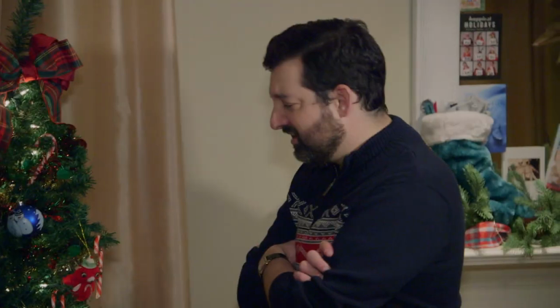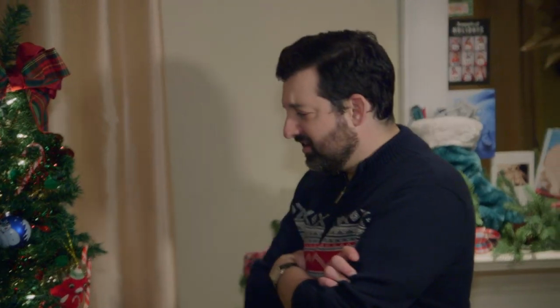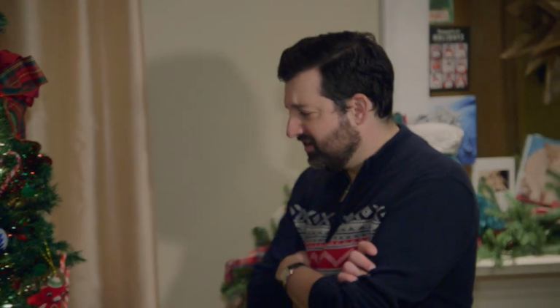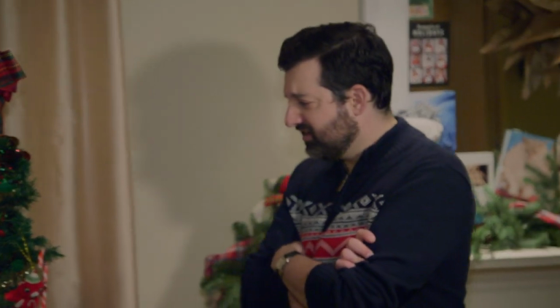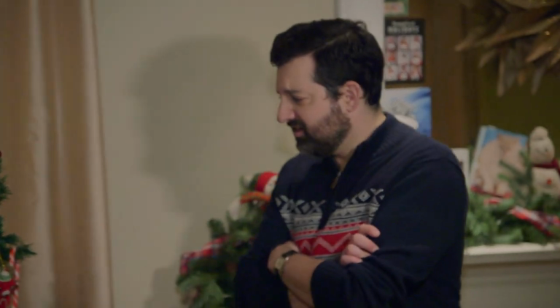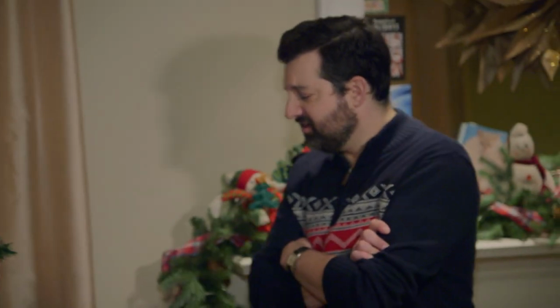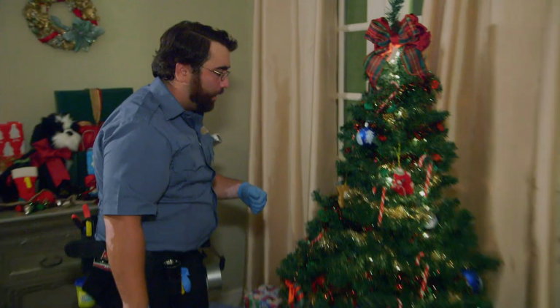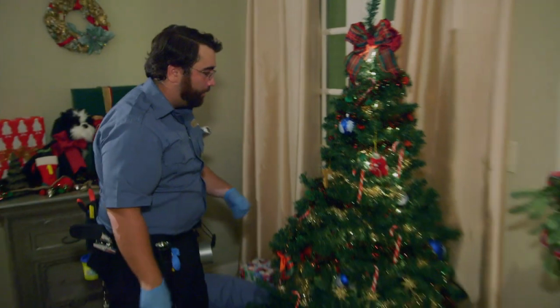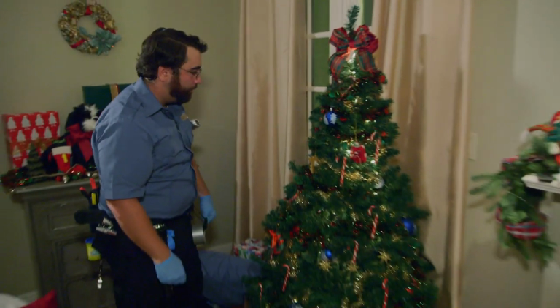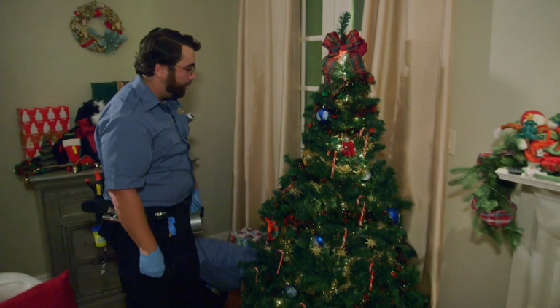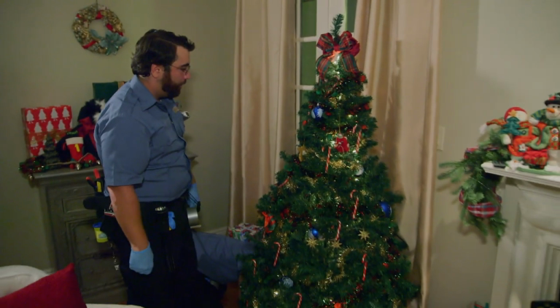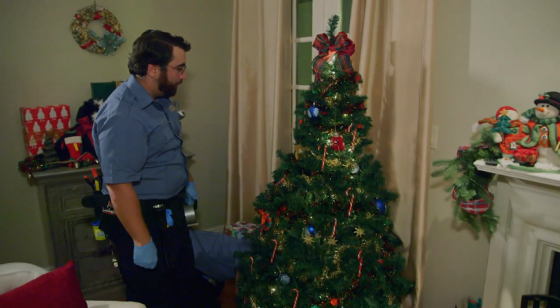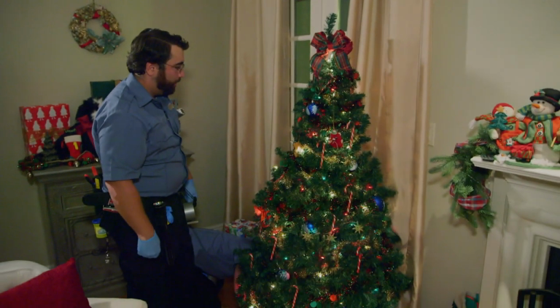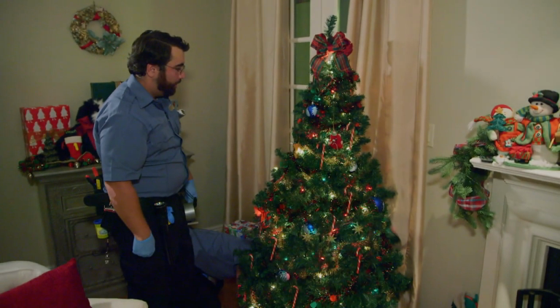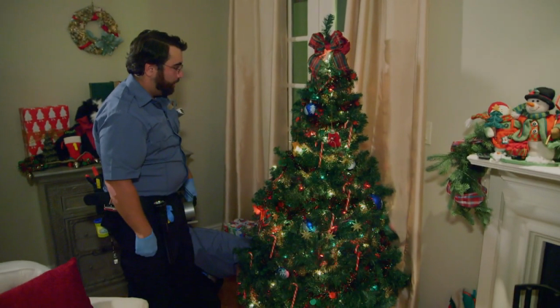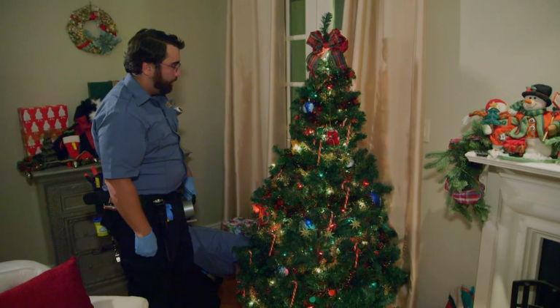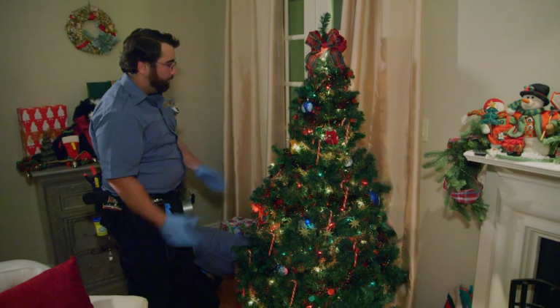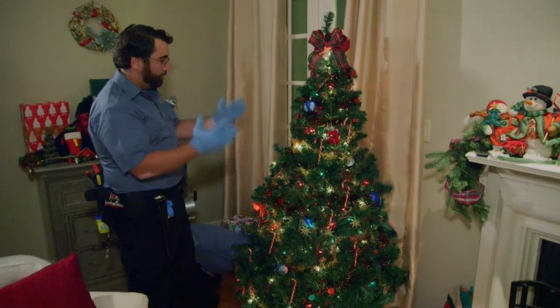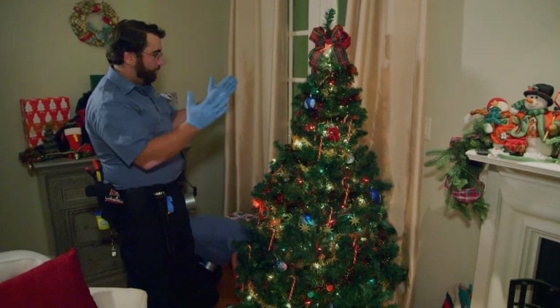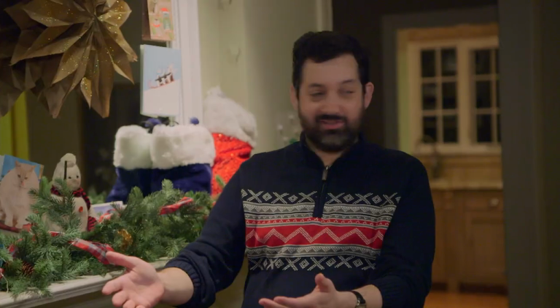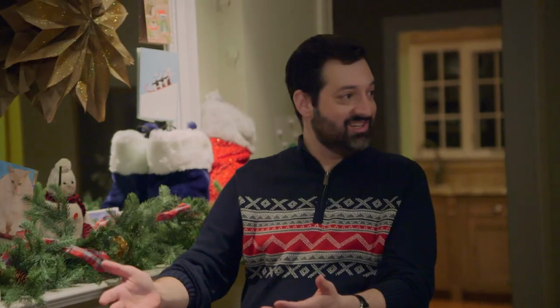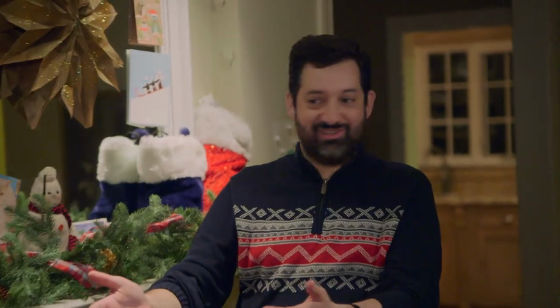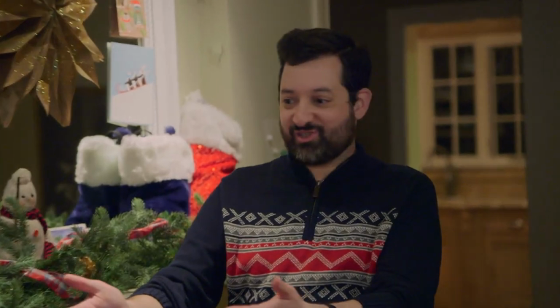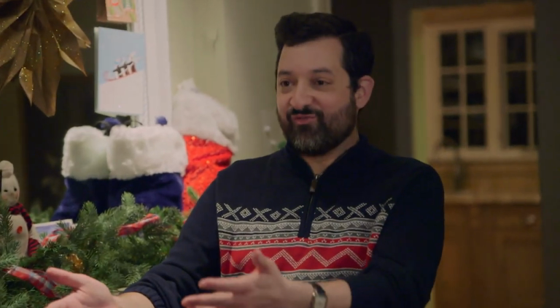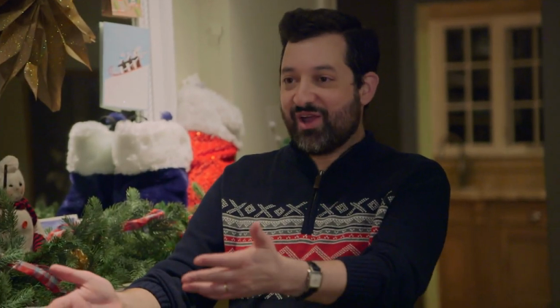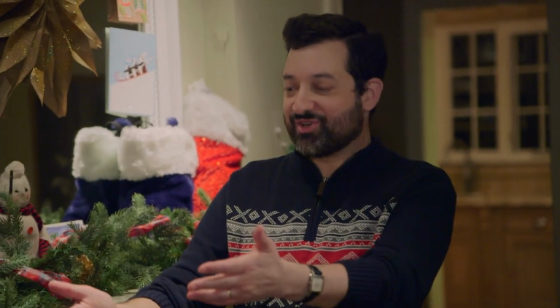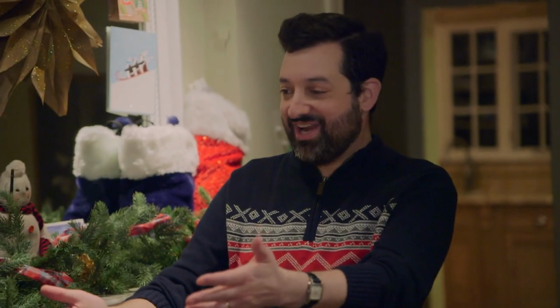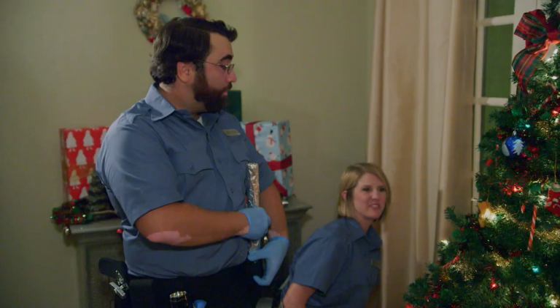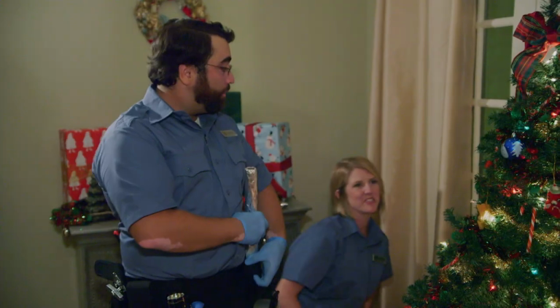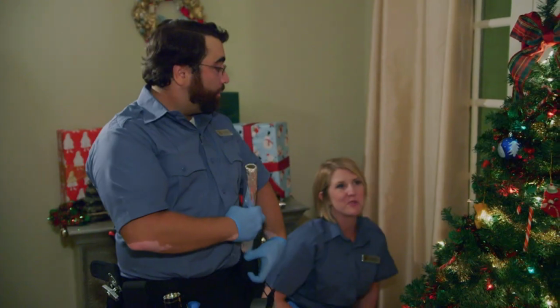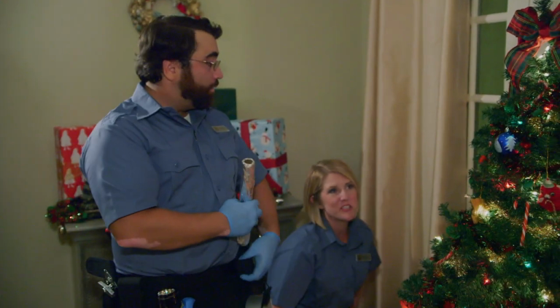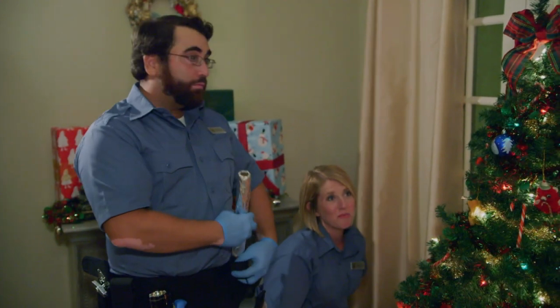Everybody clear! Clear! You saved my tree. Just doing our jobs.